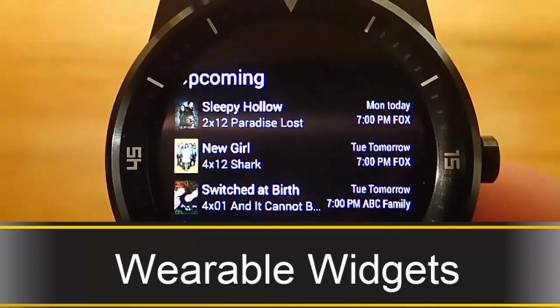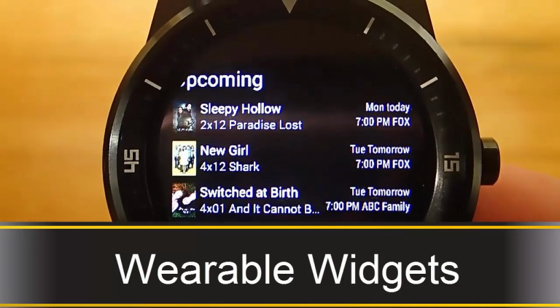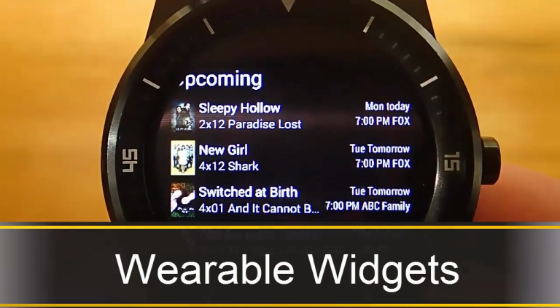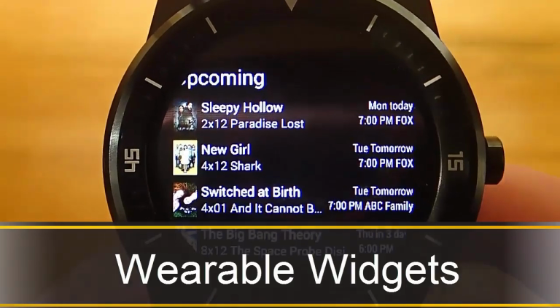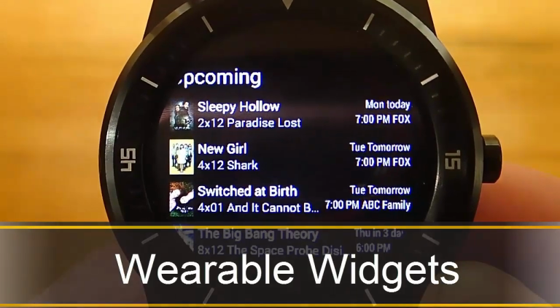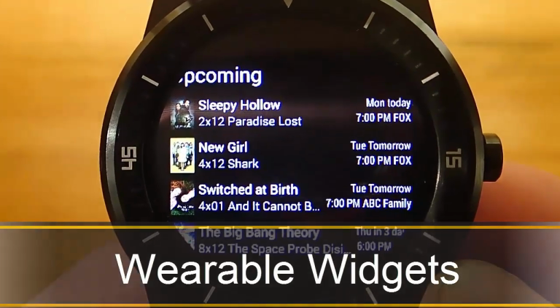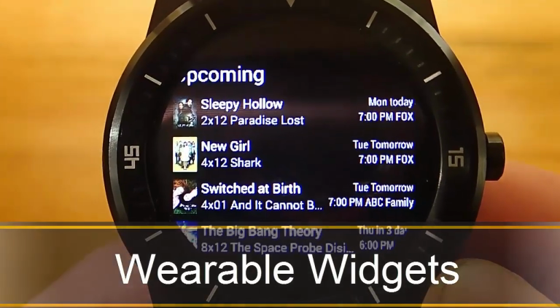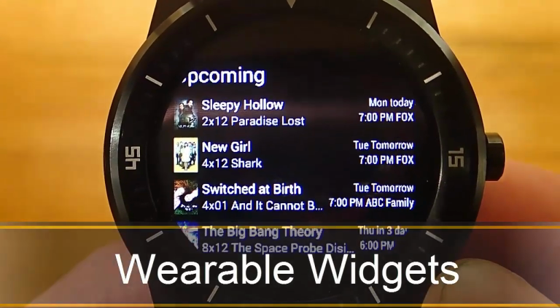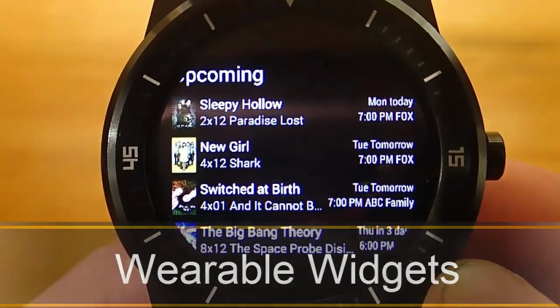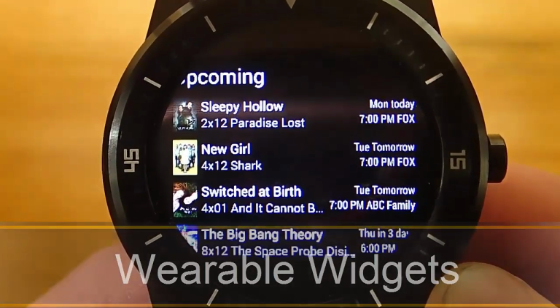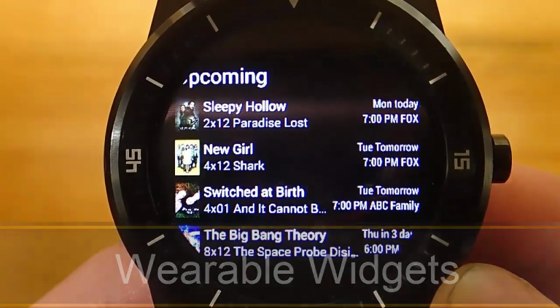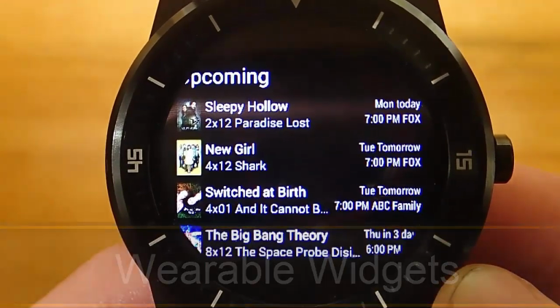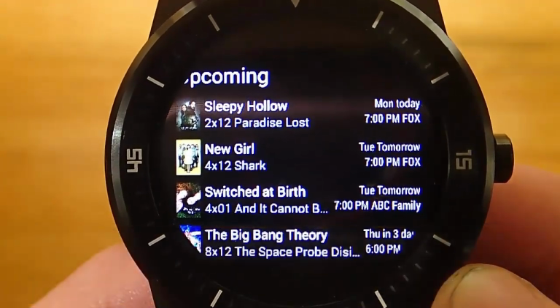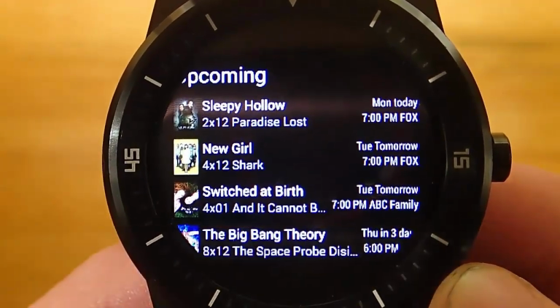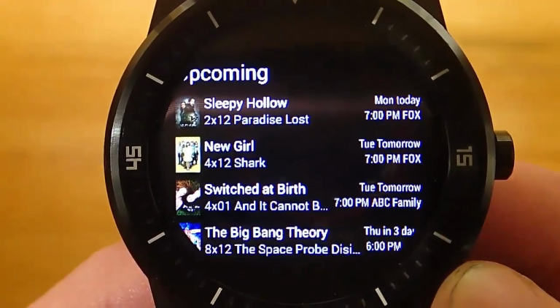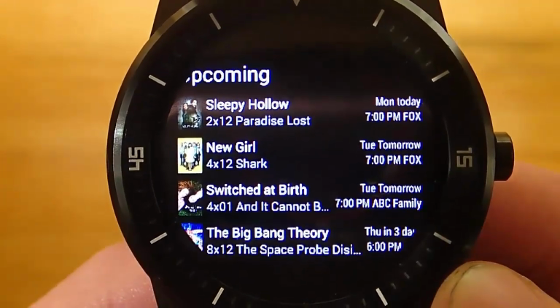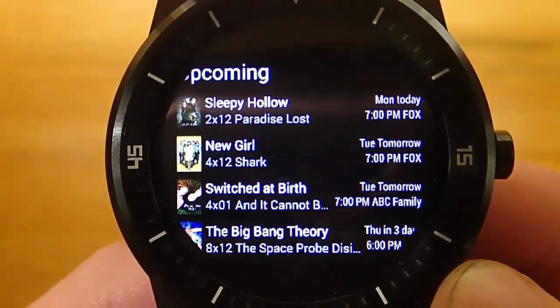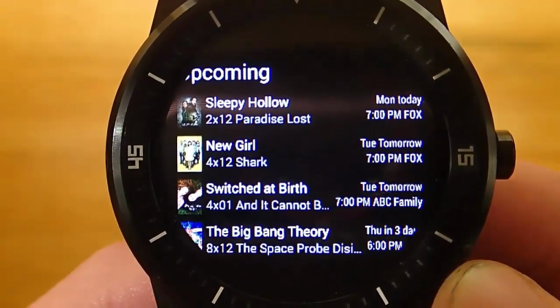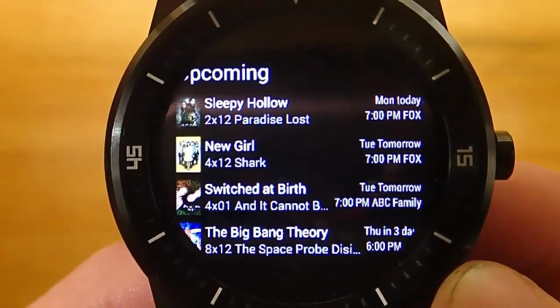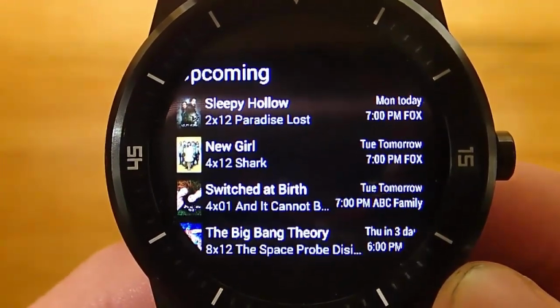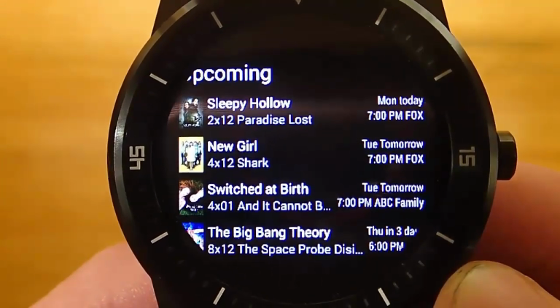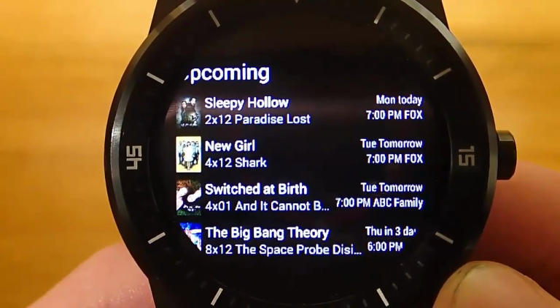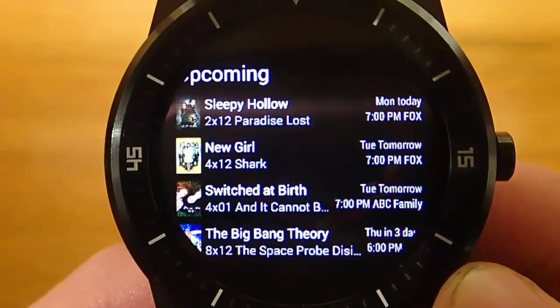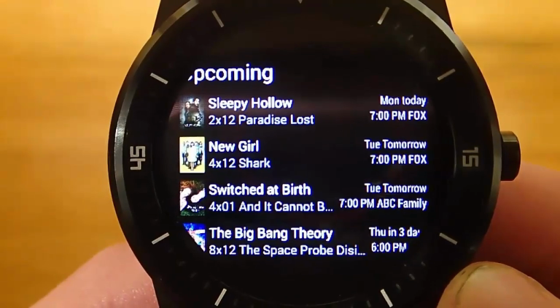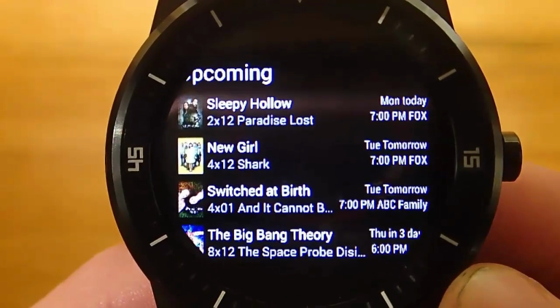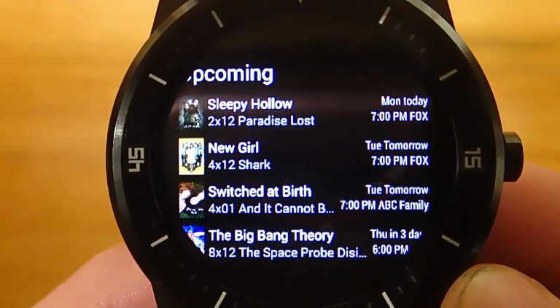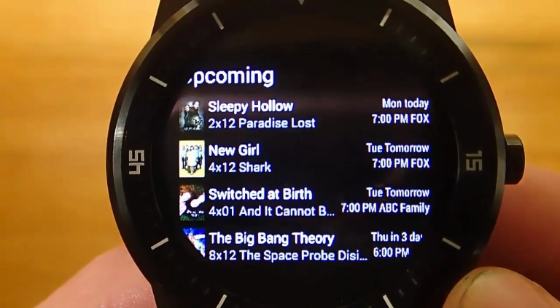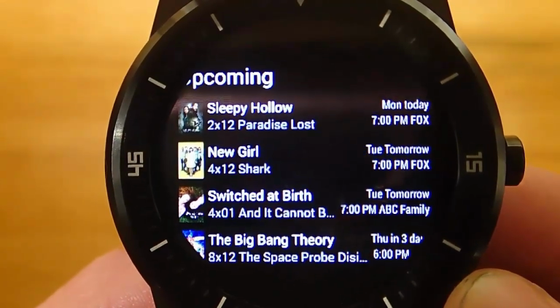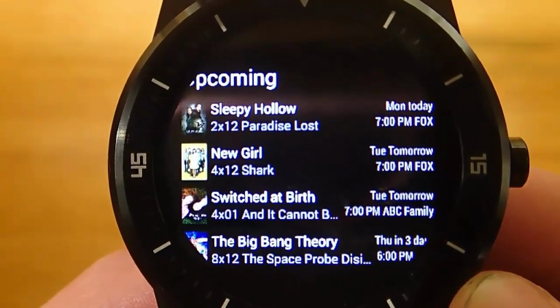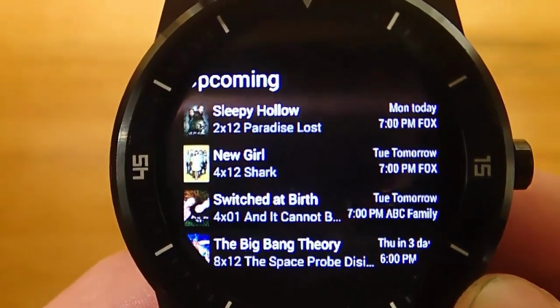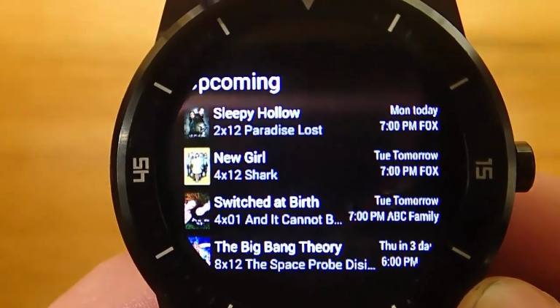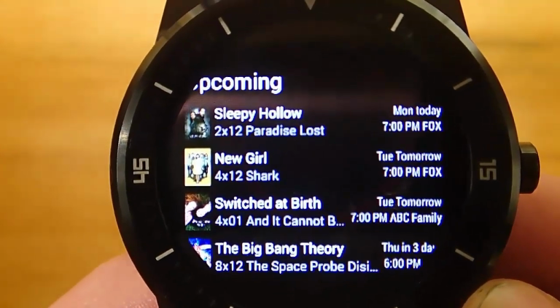Hi guys, today I'm doing another video in my video series of the best Android Wear apps, and today I'm reviewing Wearable Widgets.